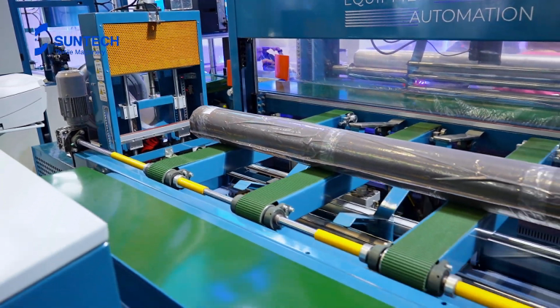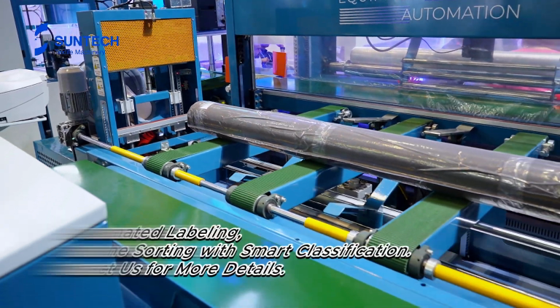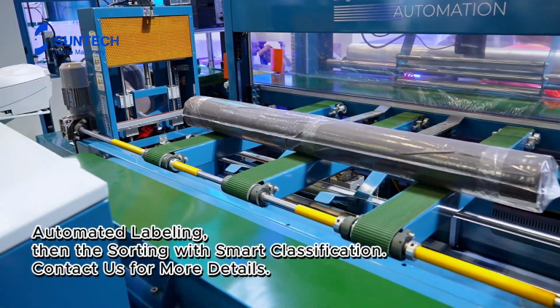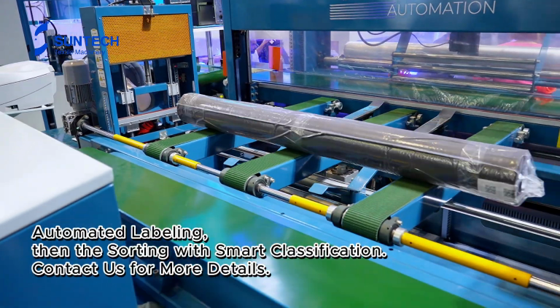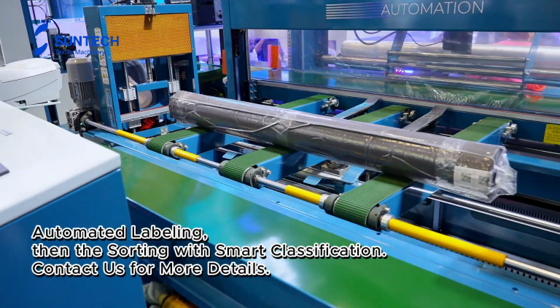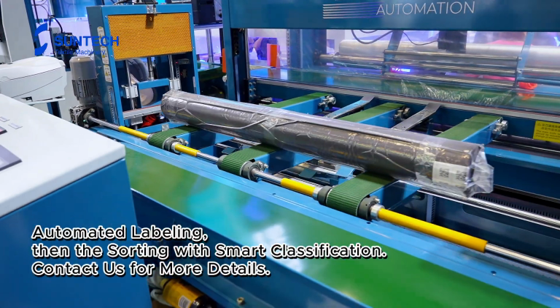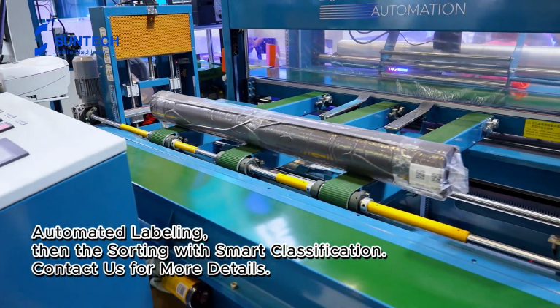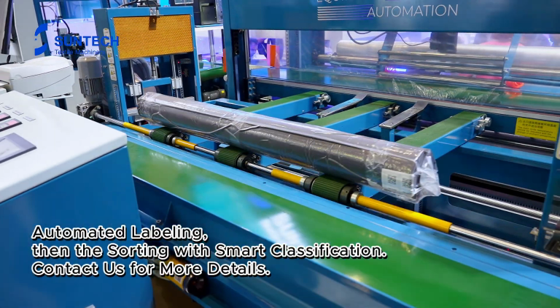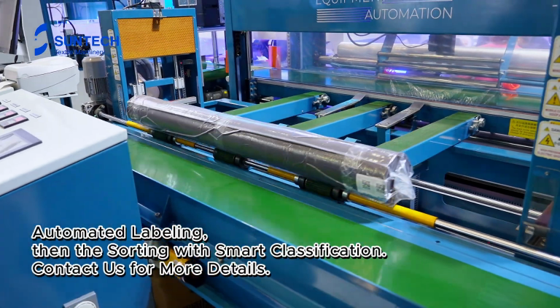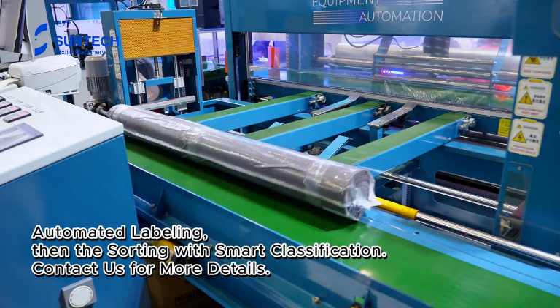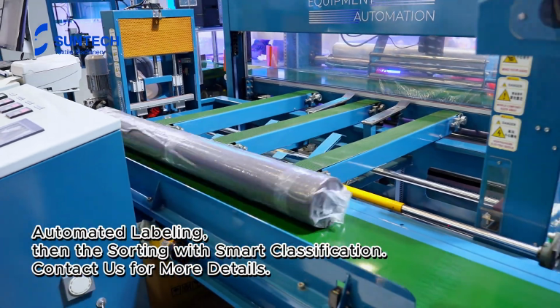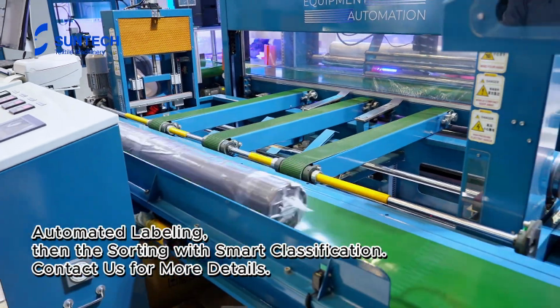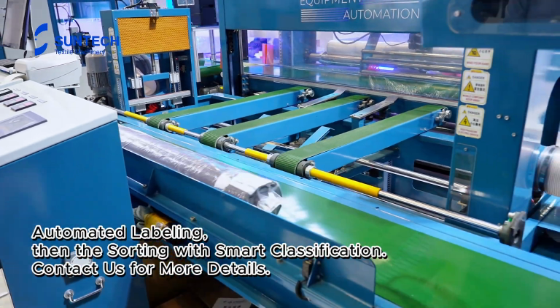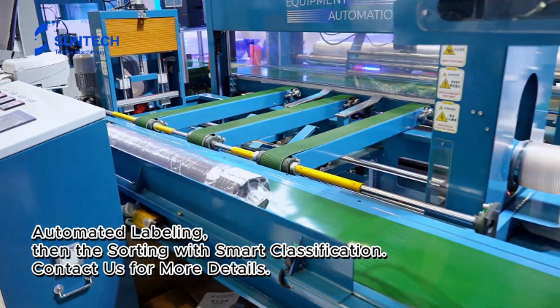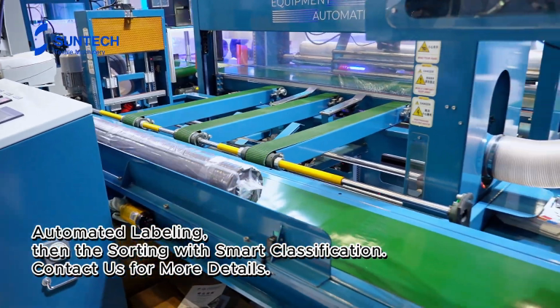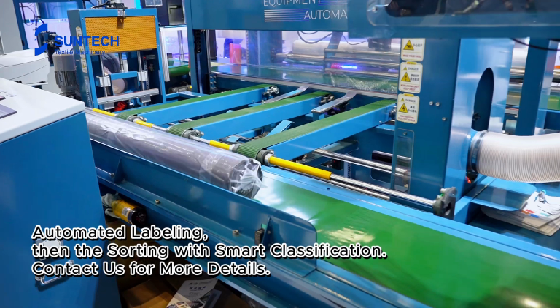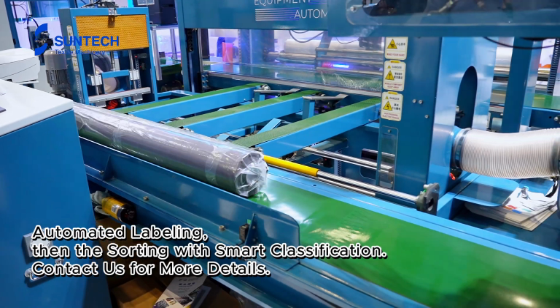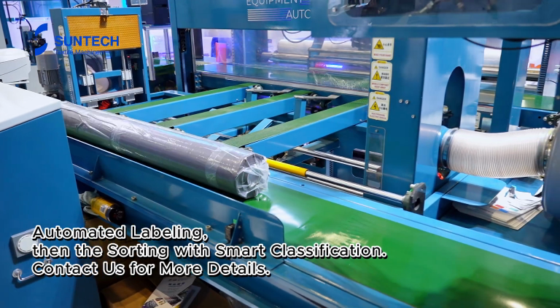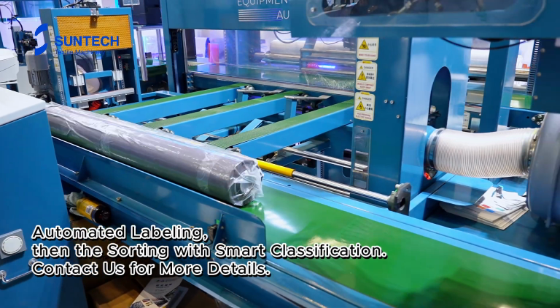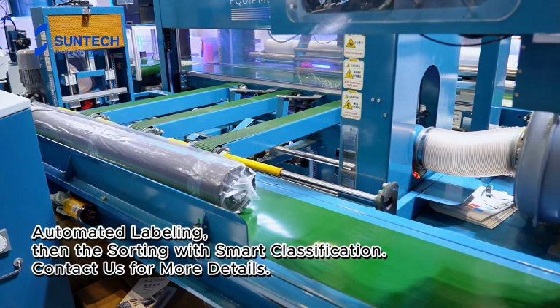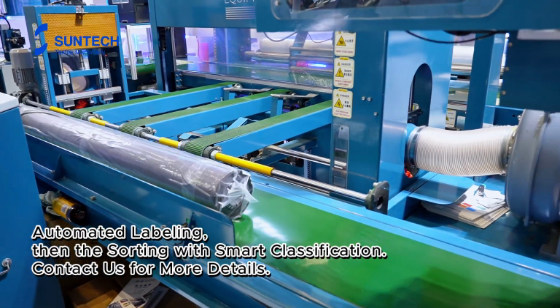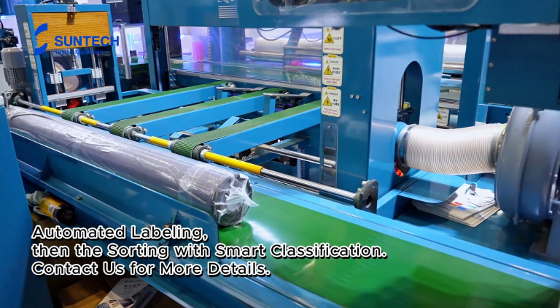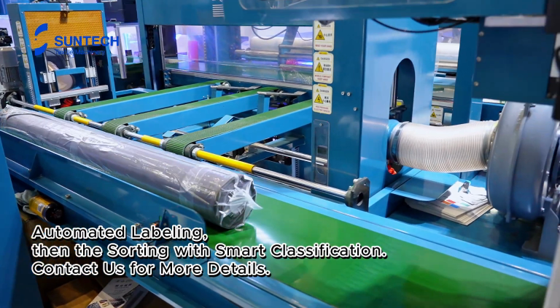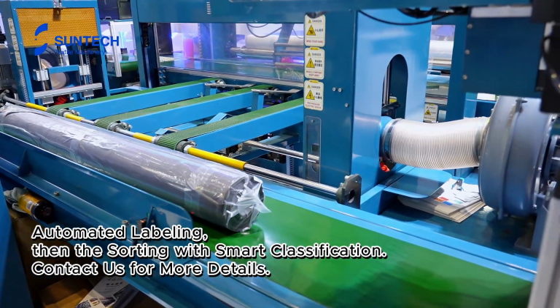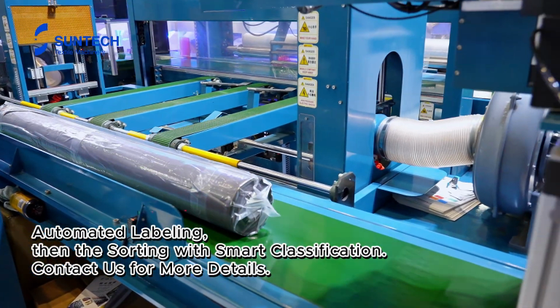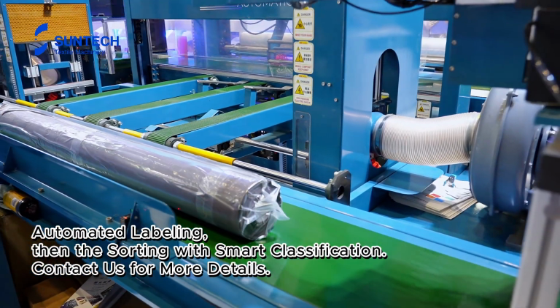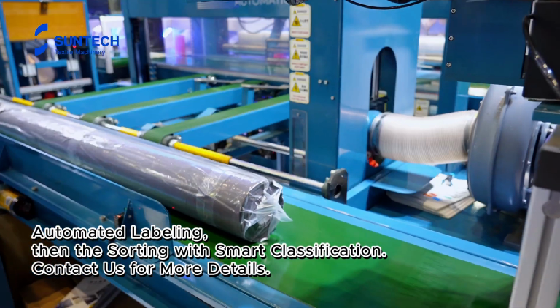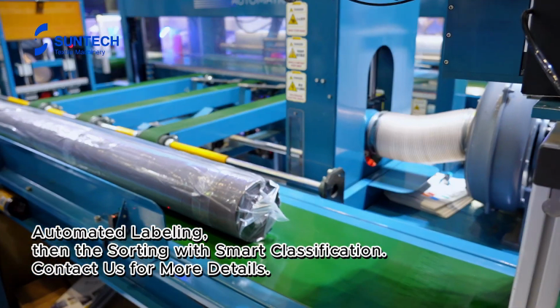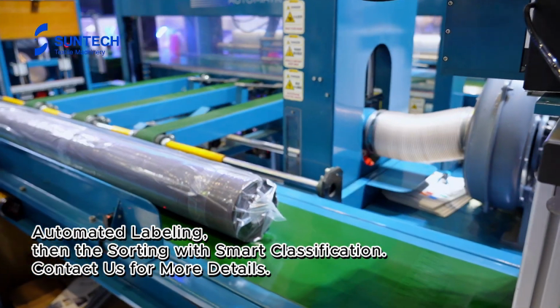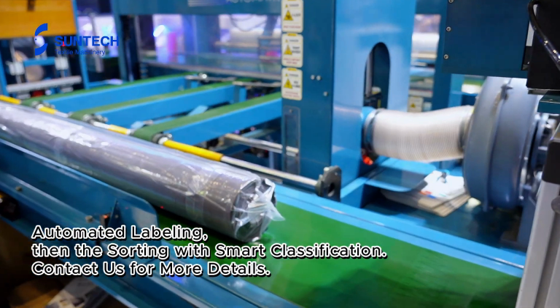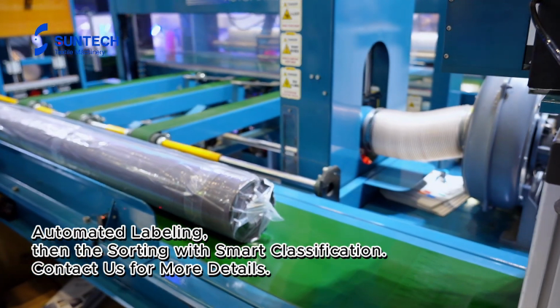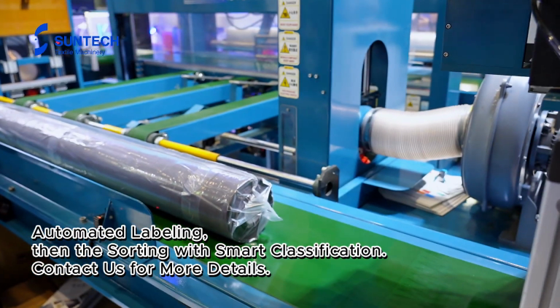Automated labeling, then sorting with smart classification. Contact us for more details.